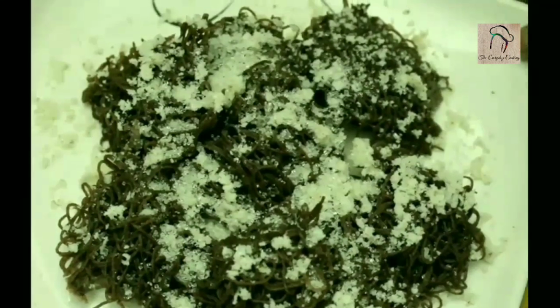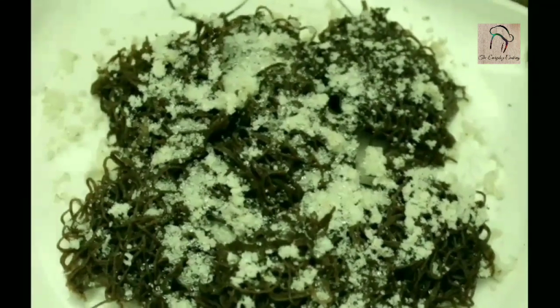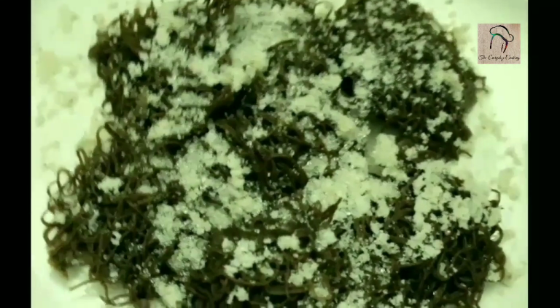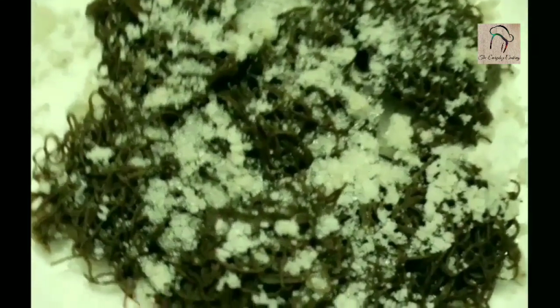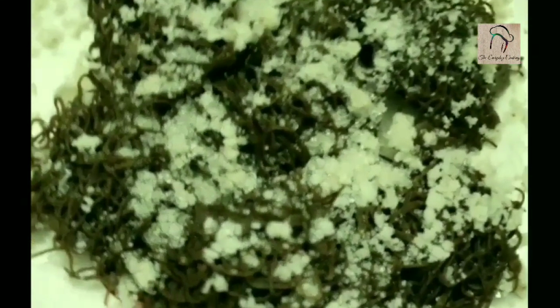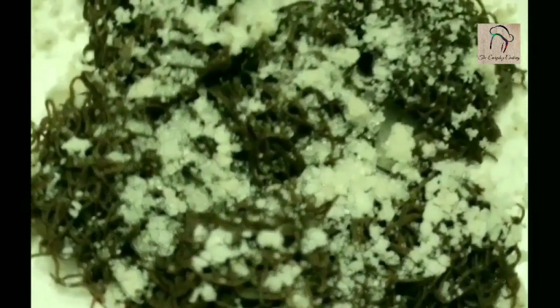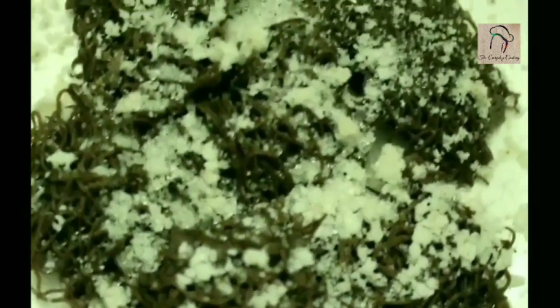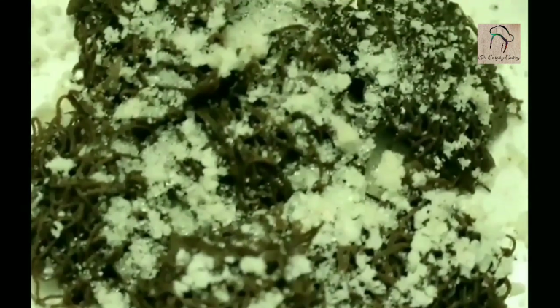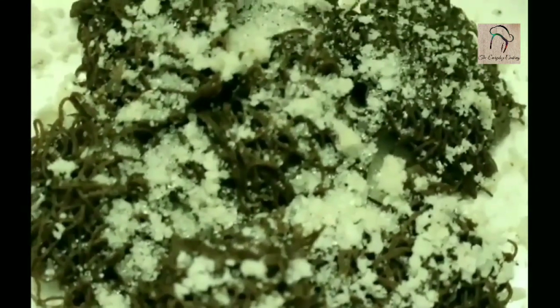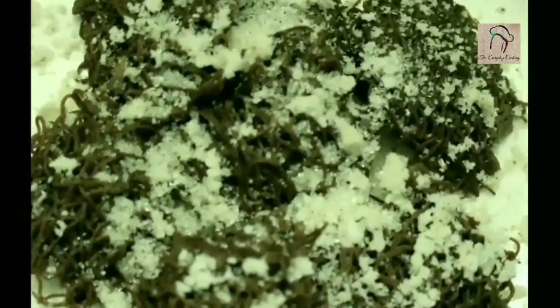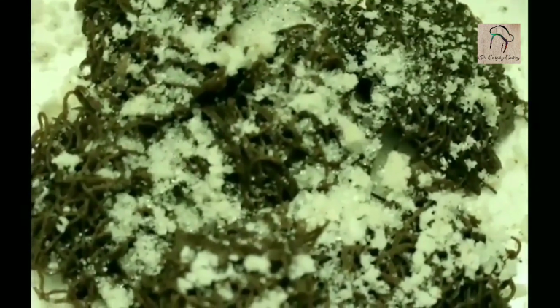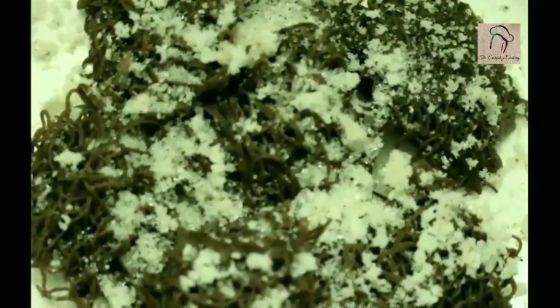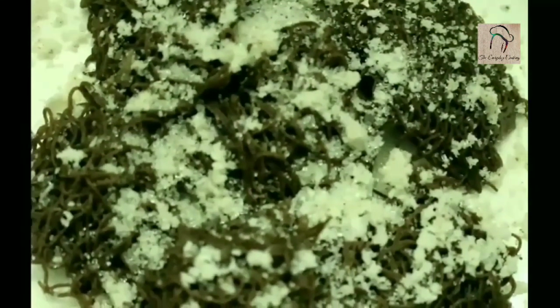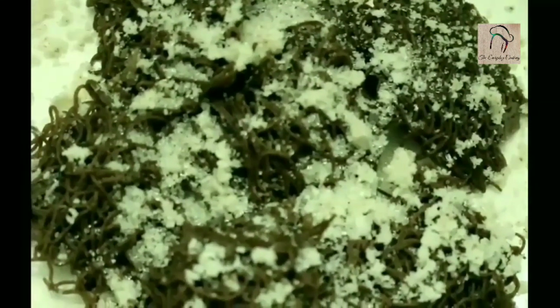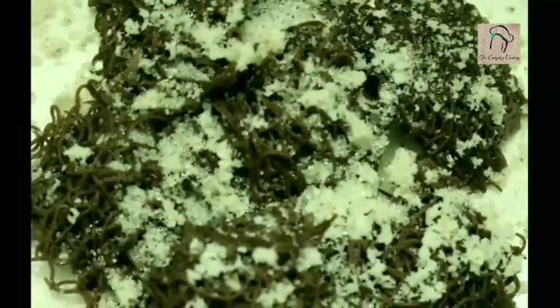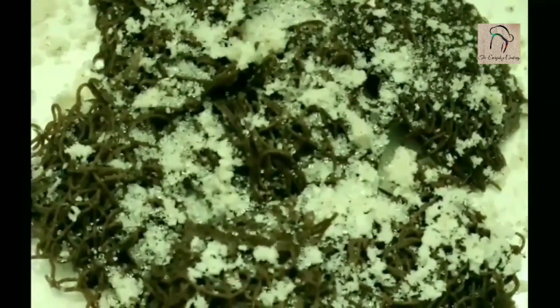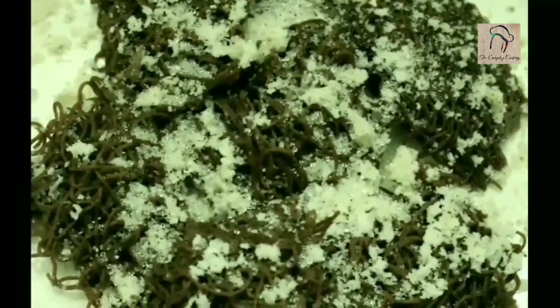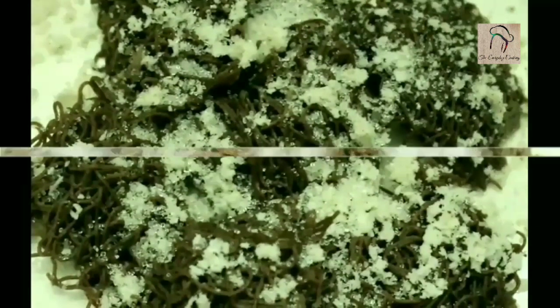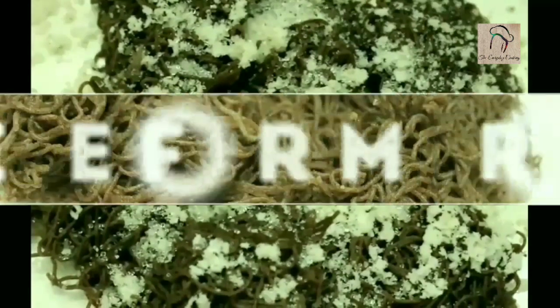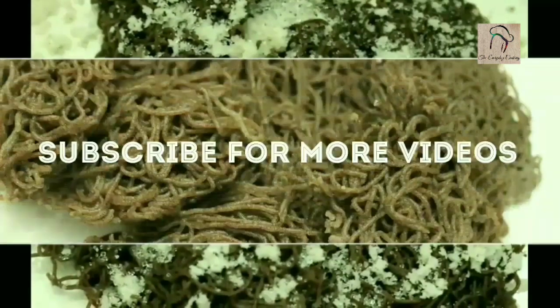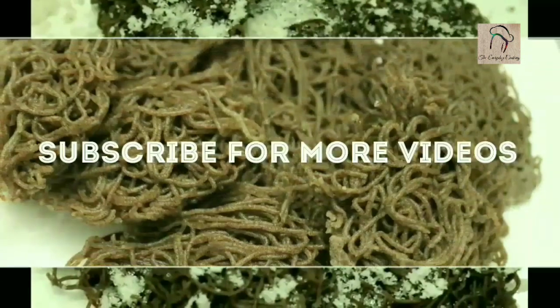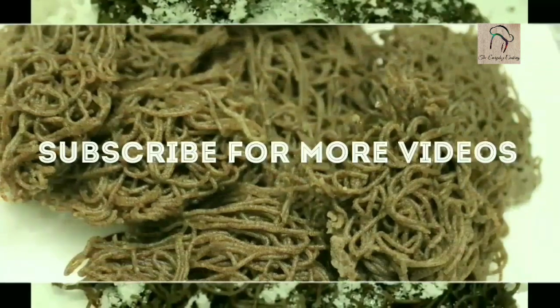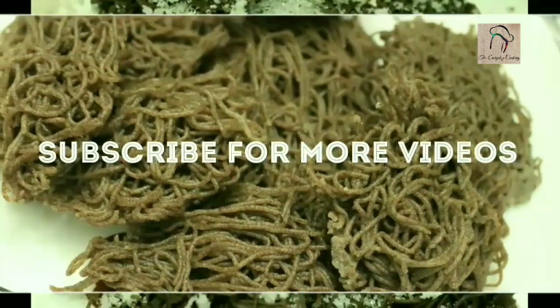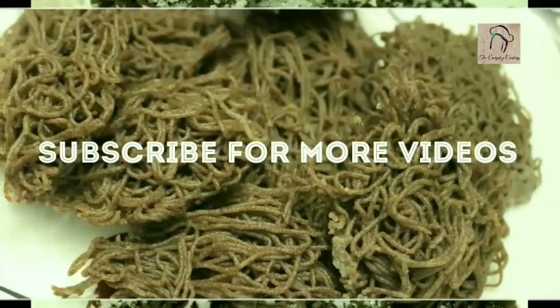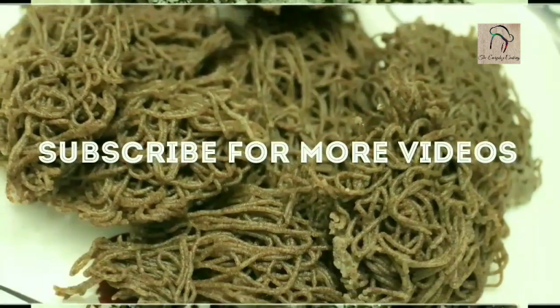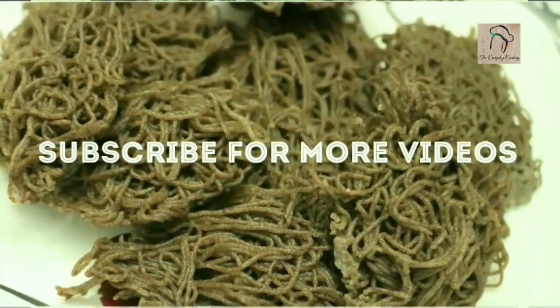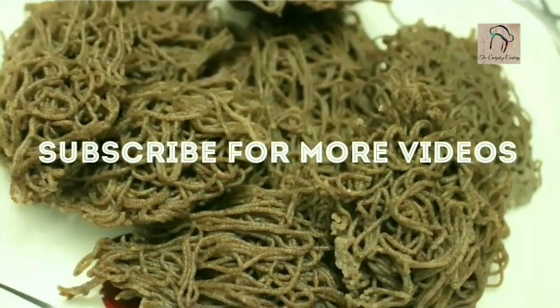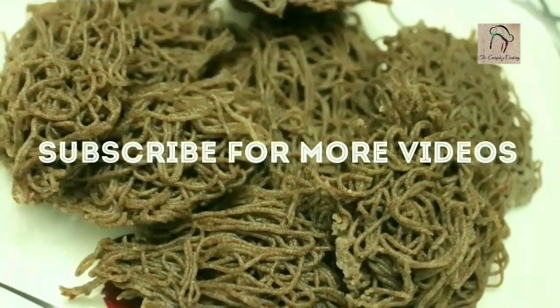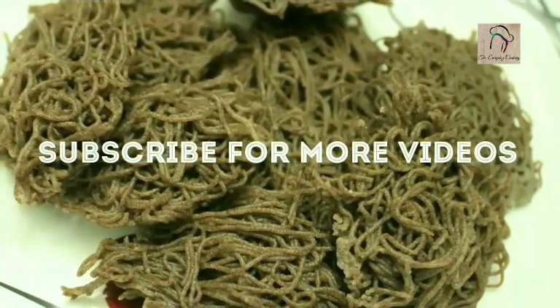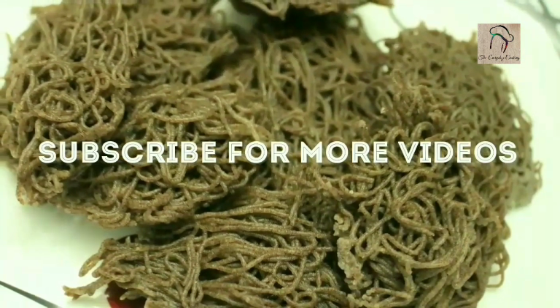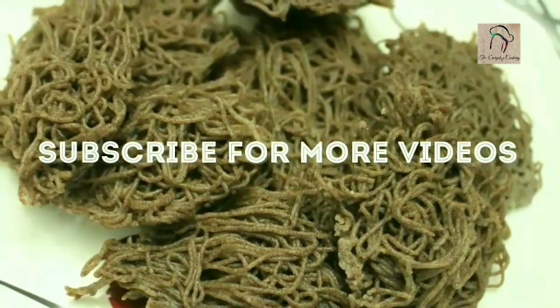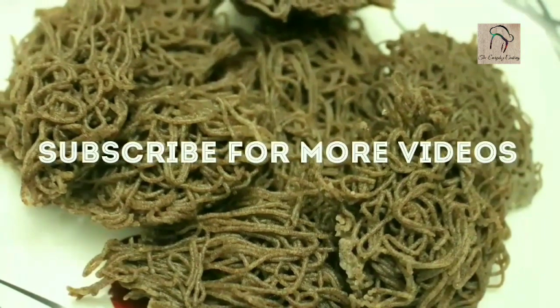Our ragi idiapam is ready. Hope you like it. We will join you in another interesting recipe — don't forget to subscribe to our channel.